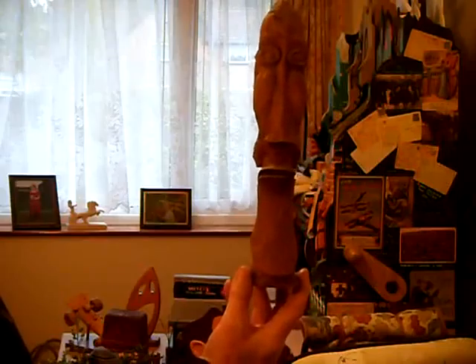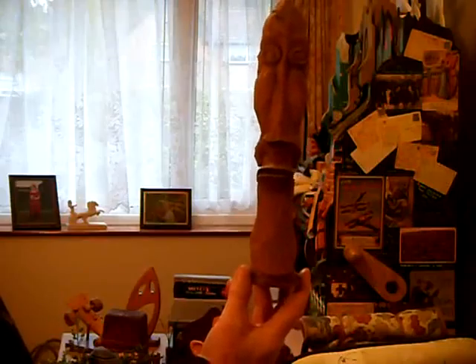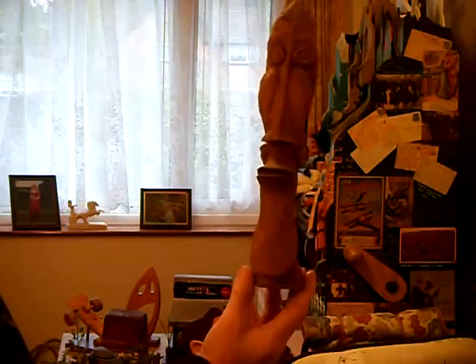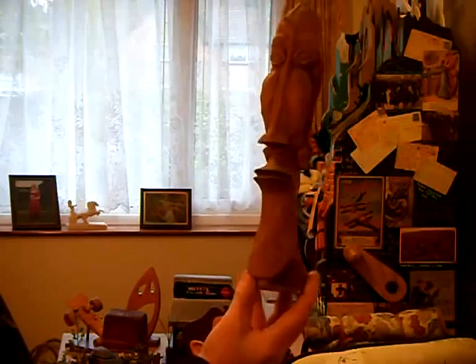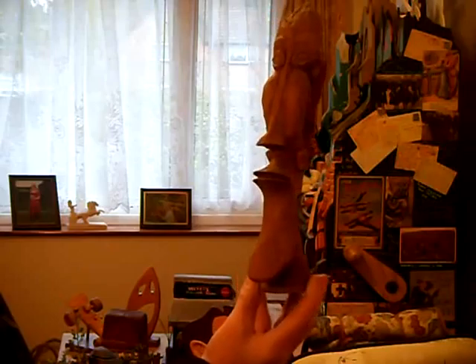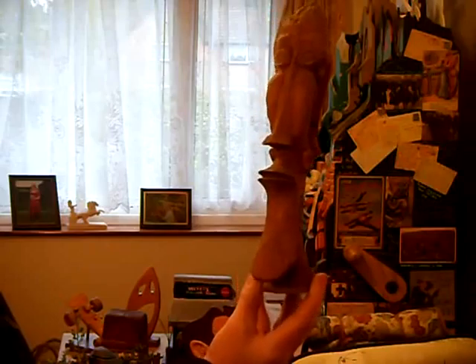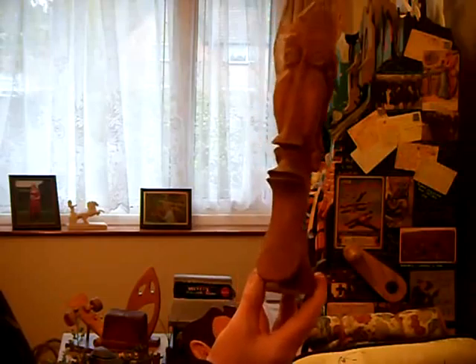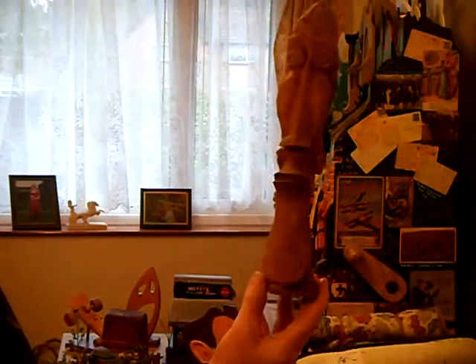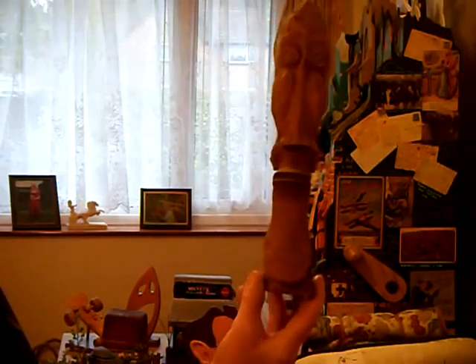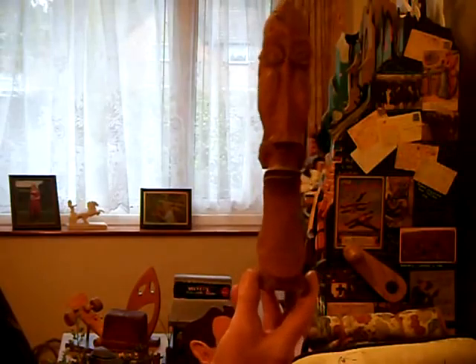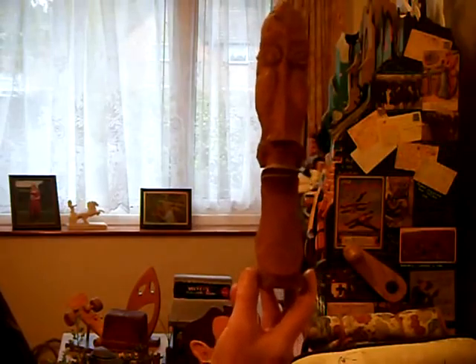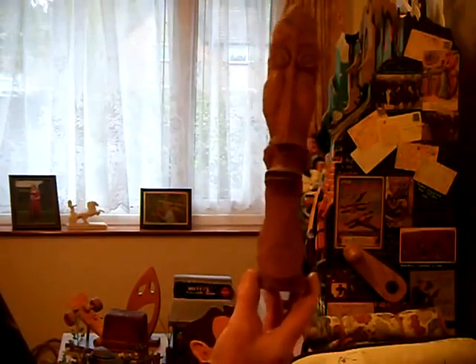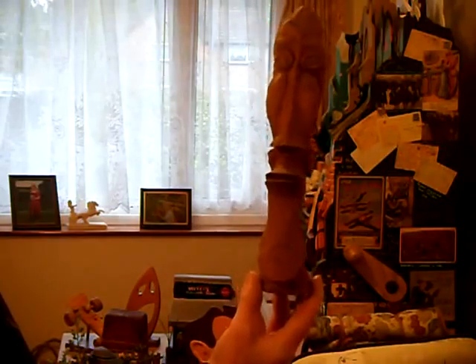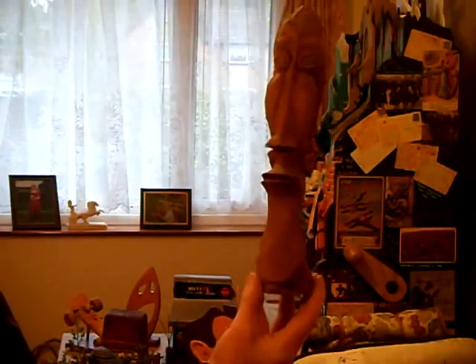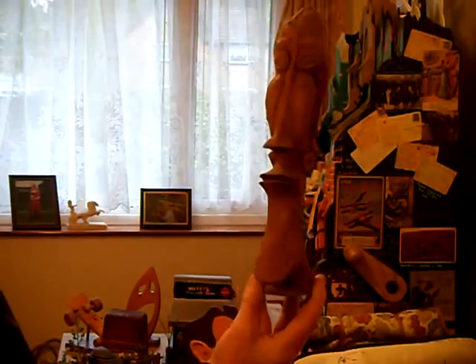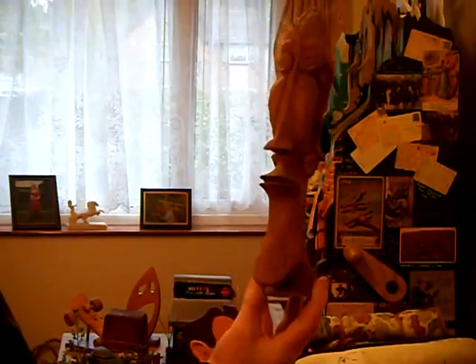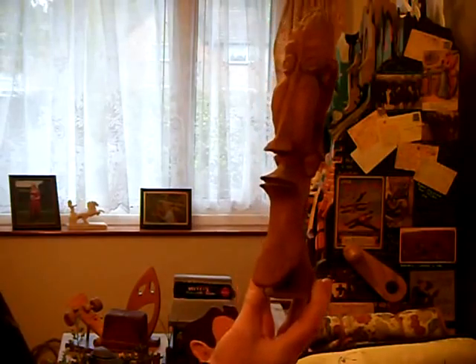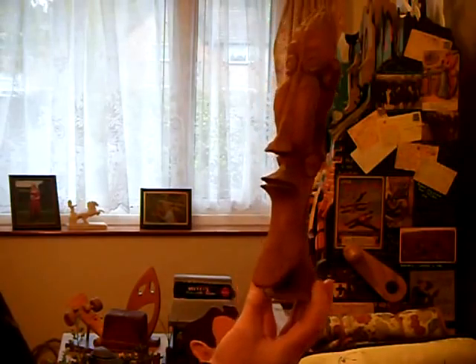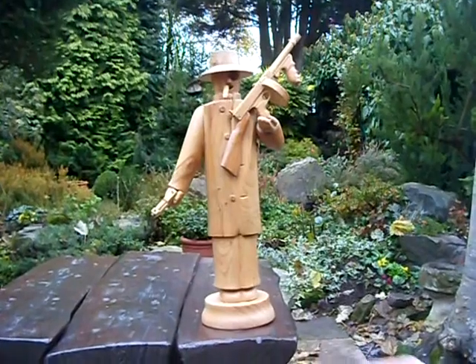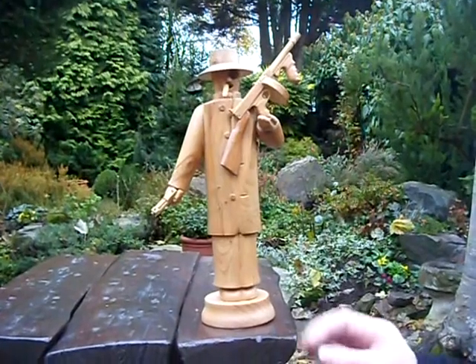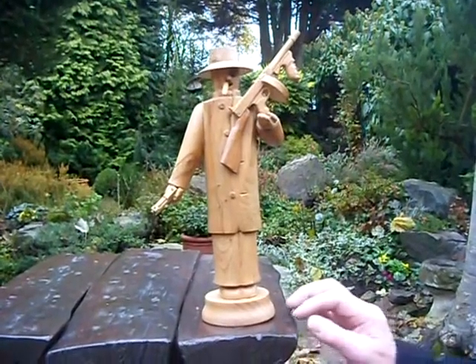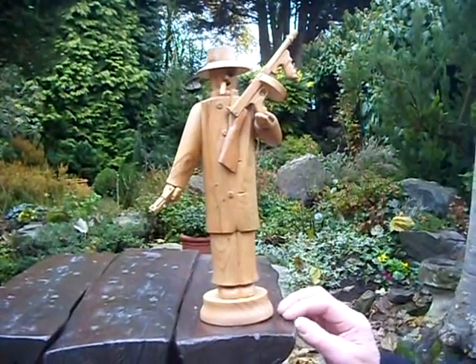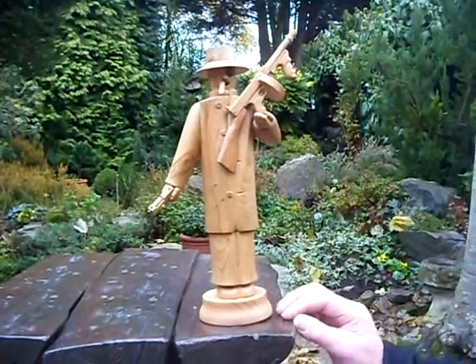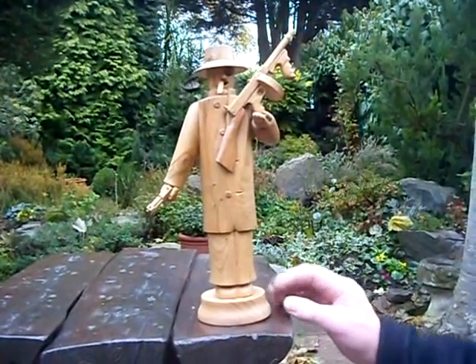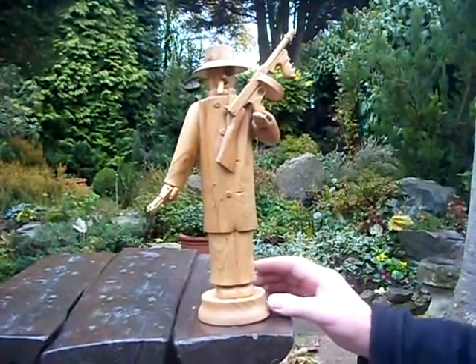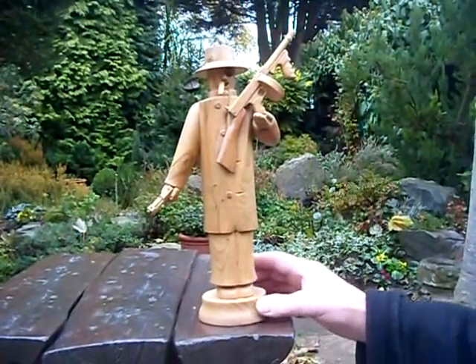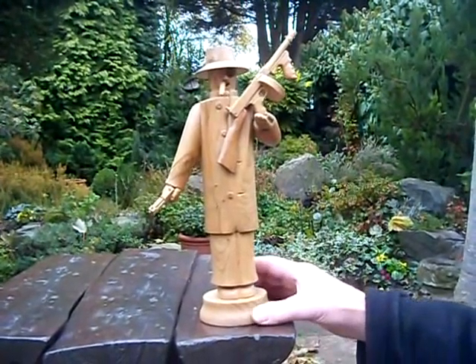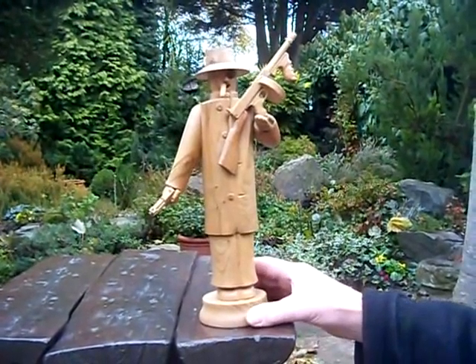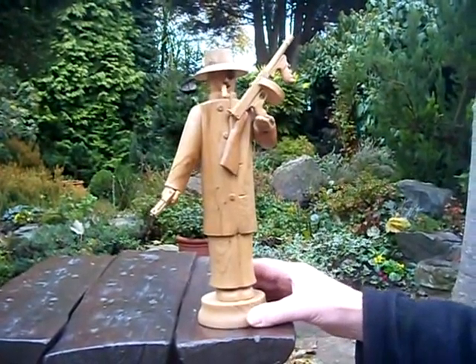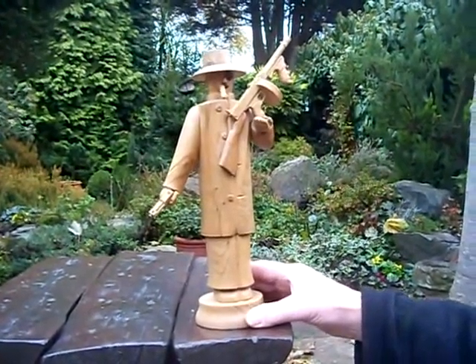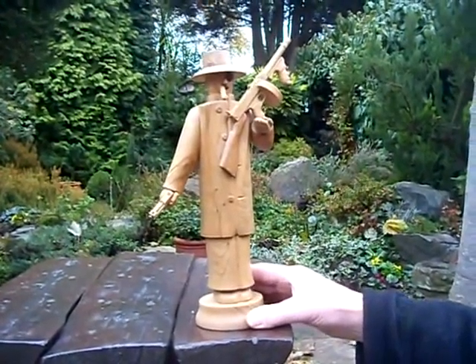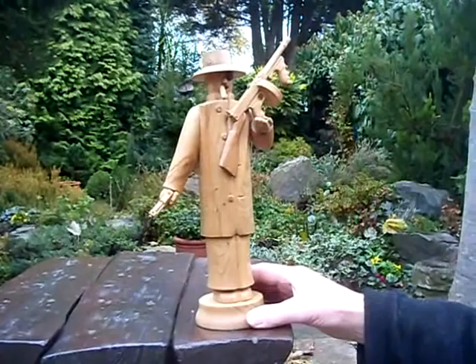This is the old Mother Hubbard theme — just an old pair of shoes I found. I had an idea one day.